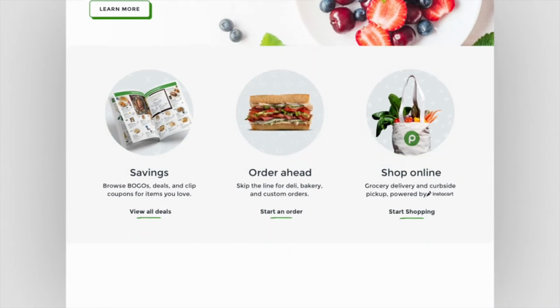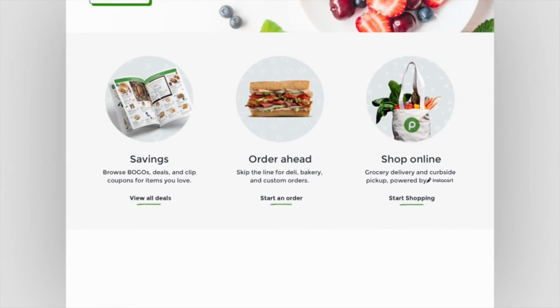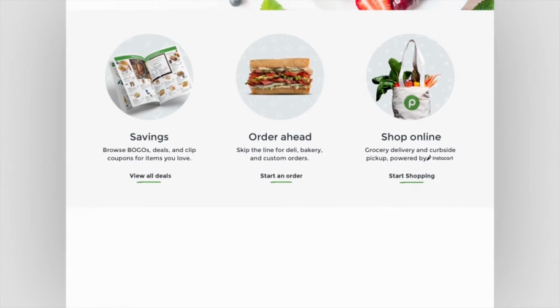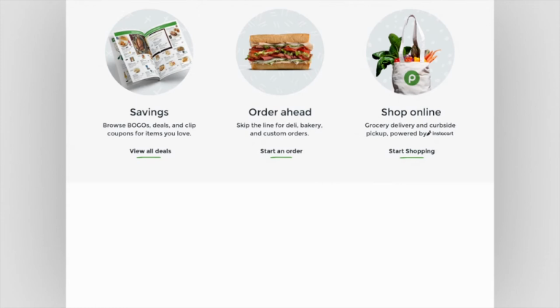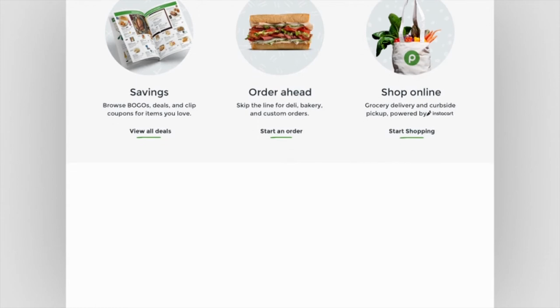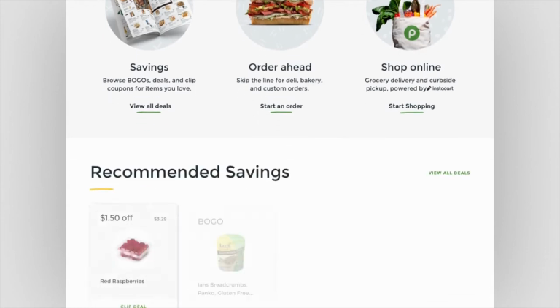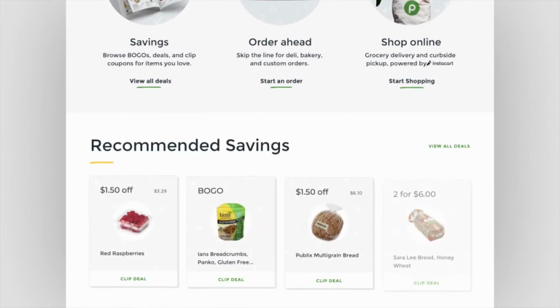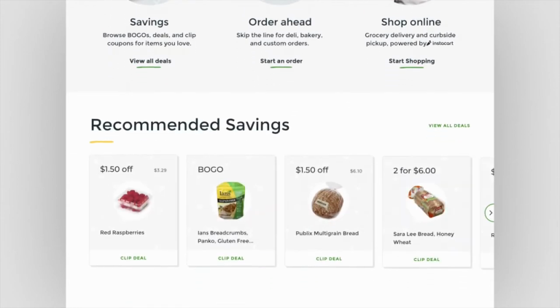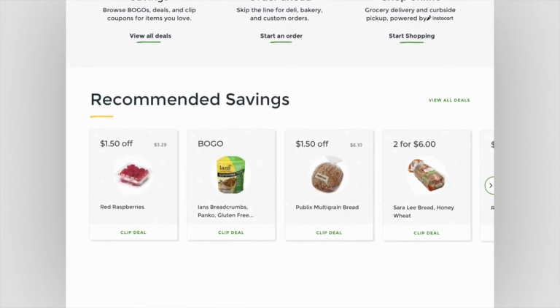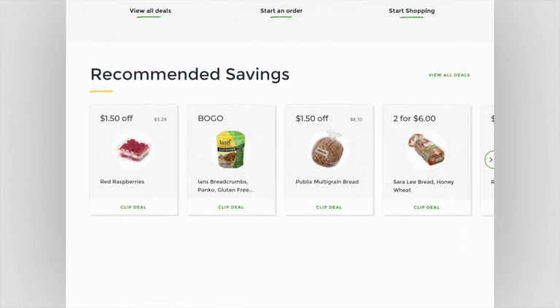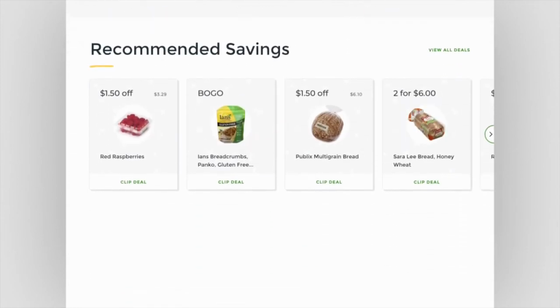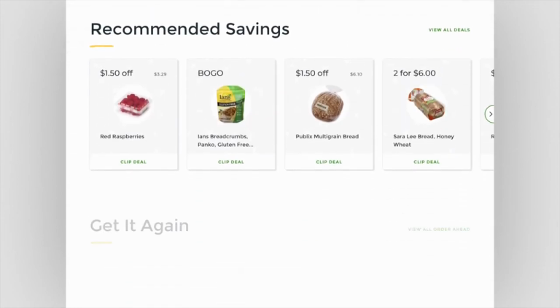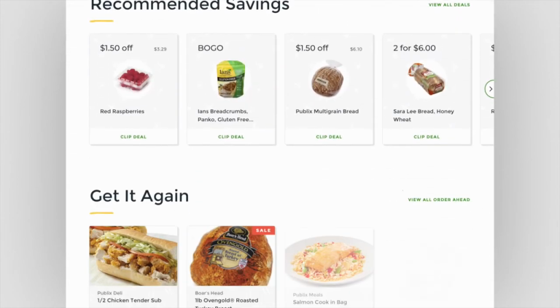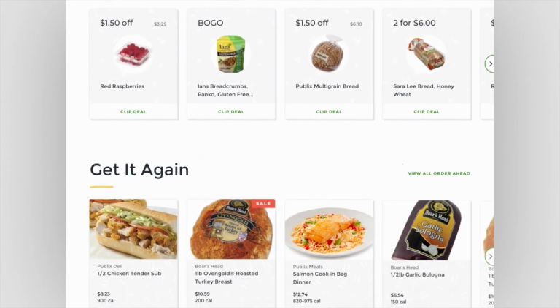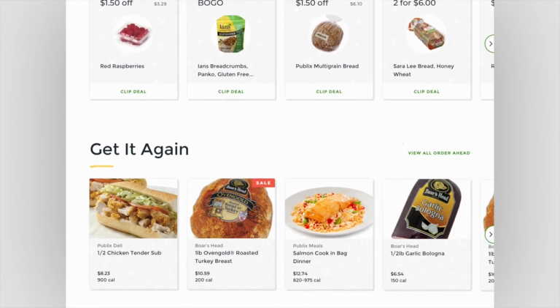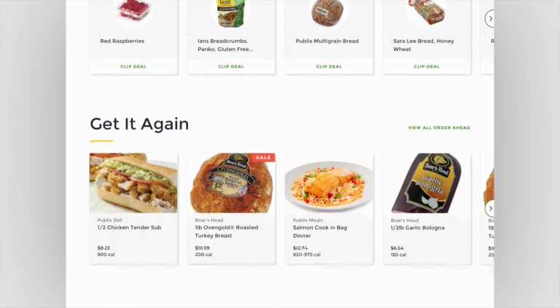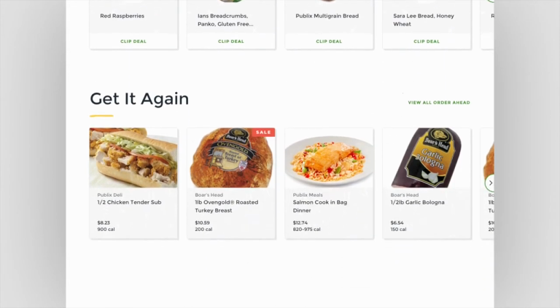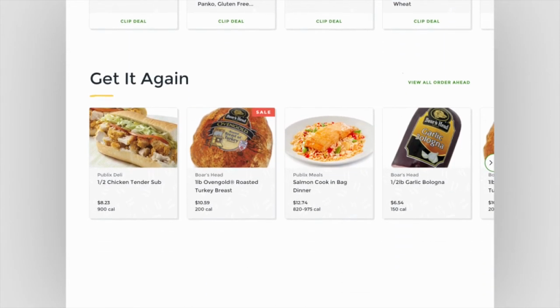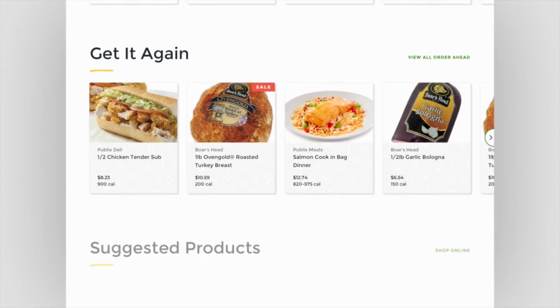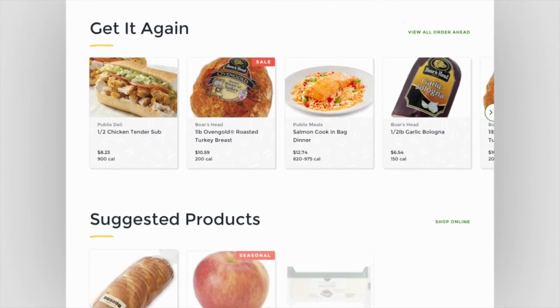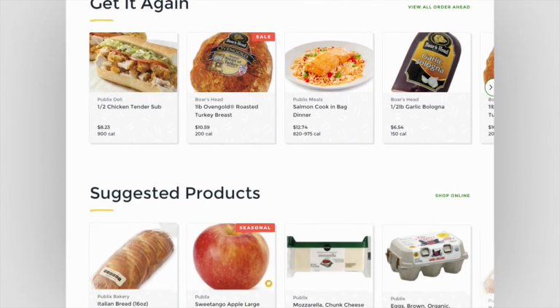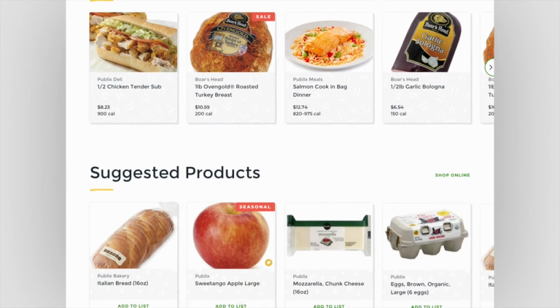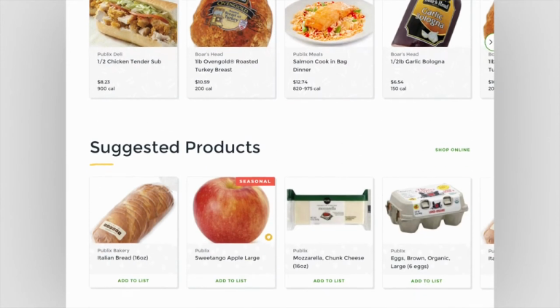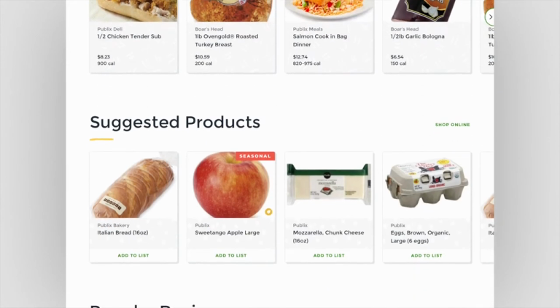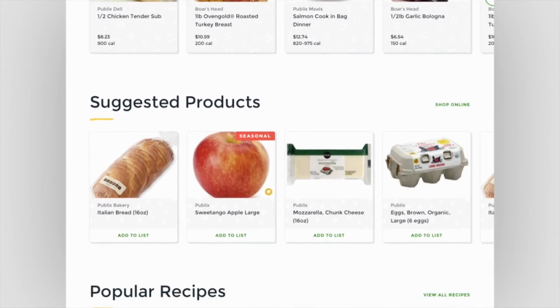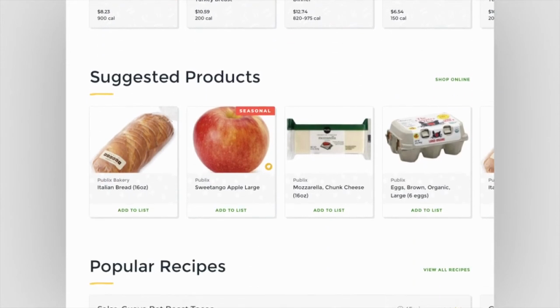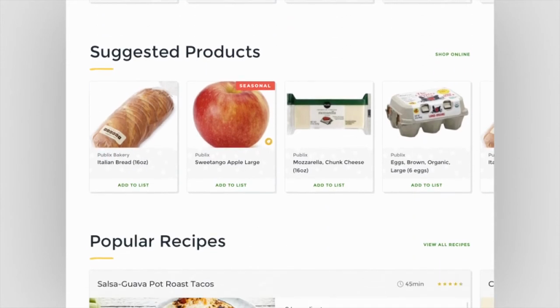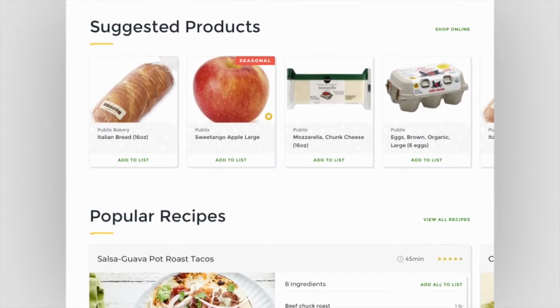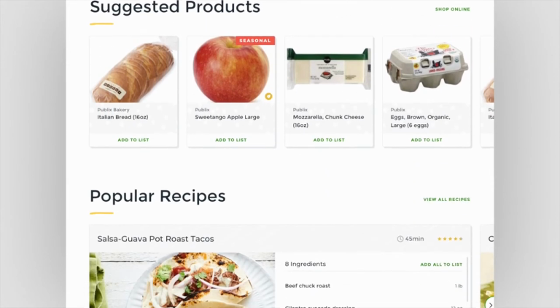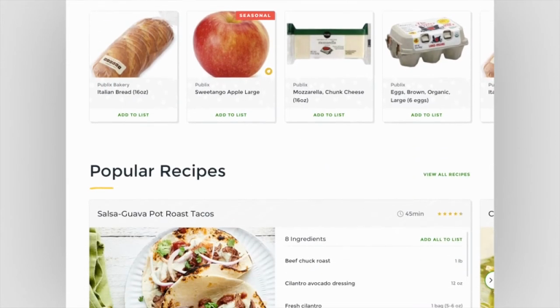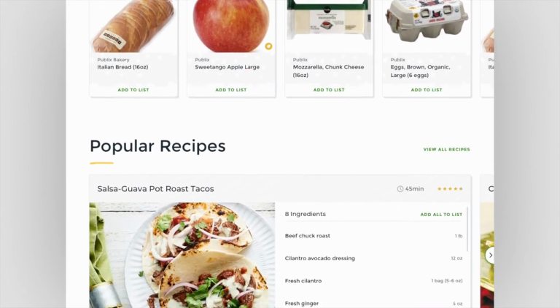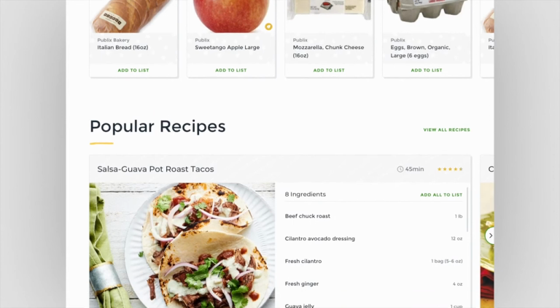We wanted to create a digital expression of the Publix brand that felt familiar, but also looked really polished.